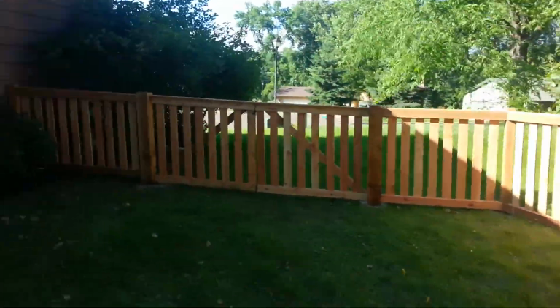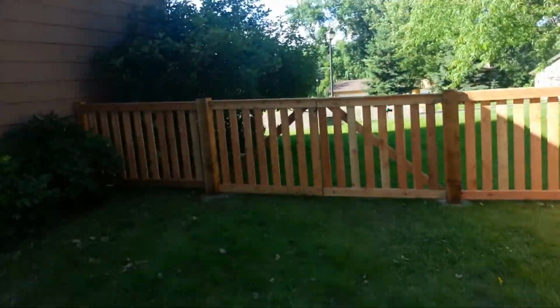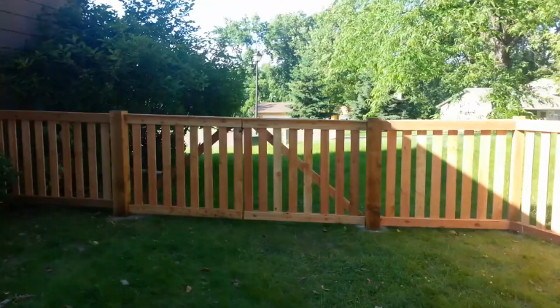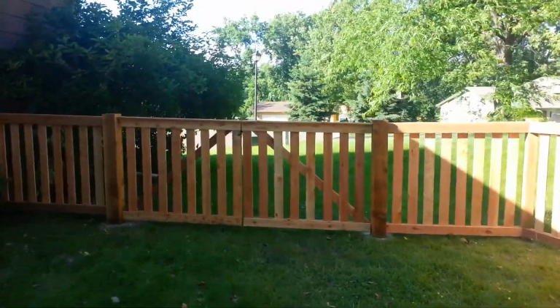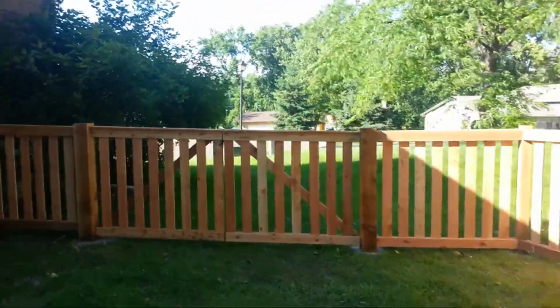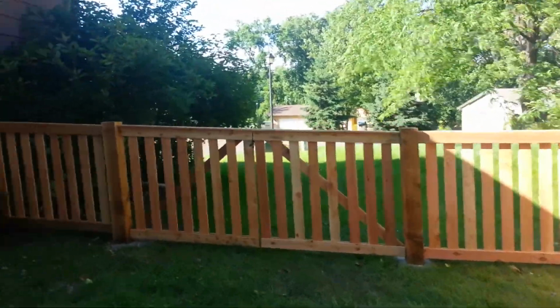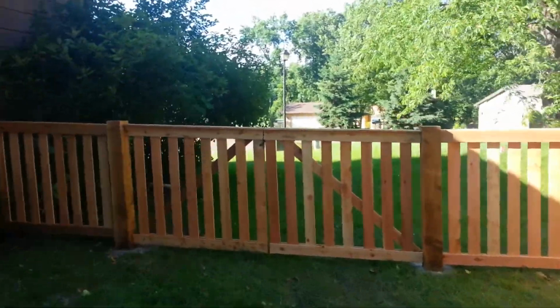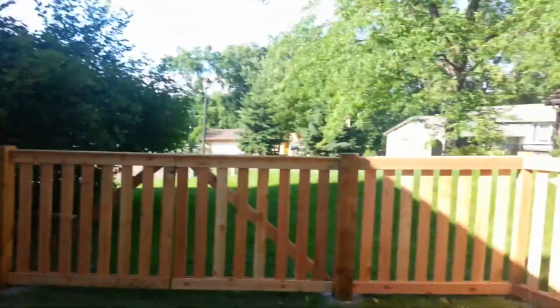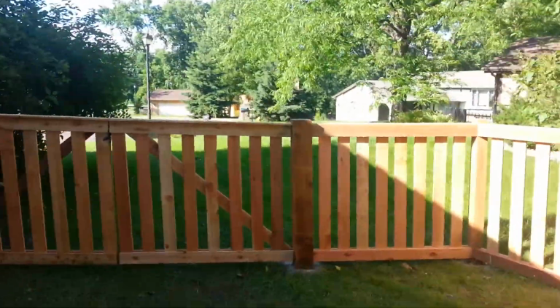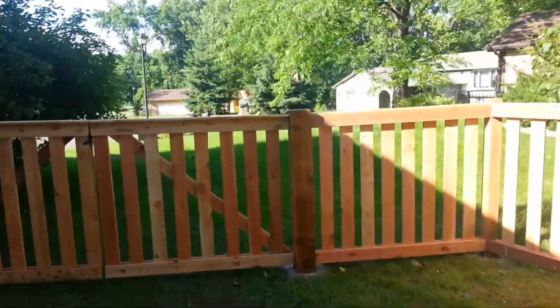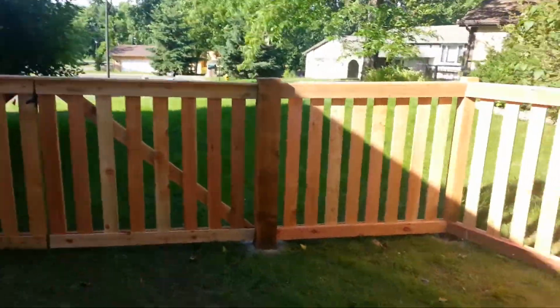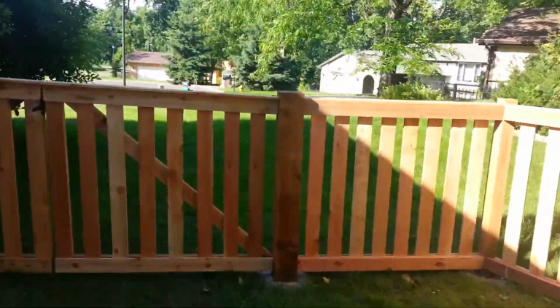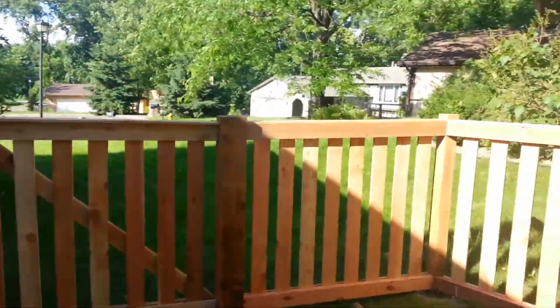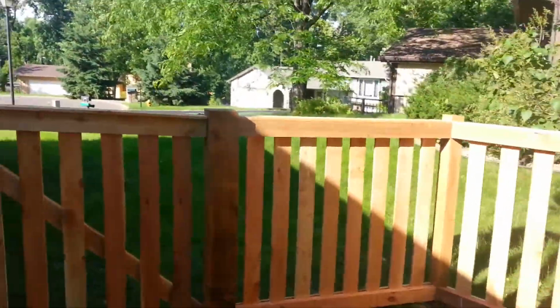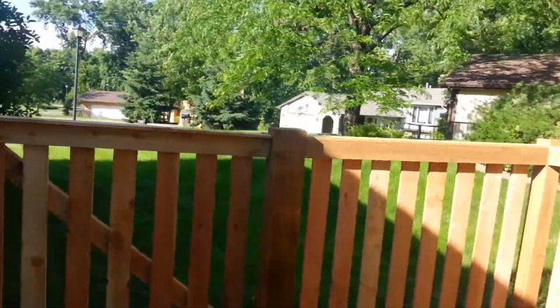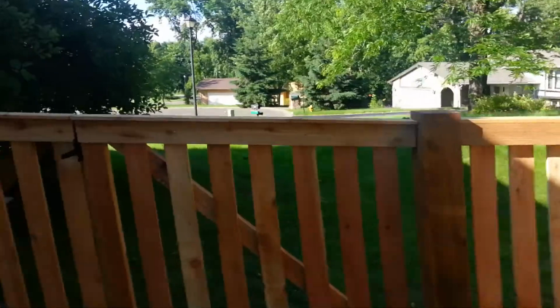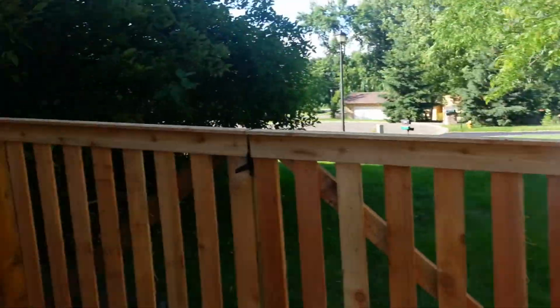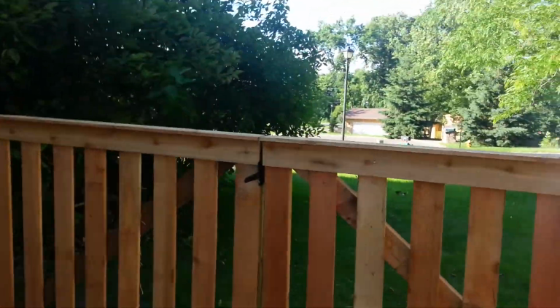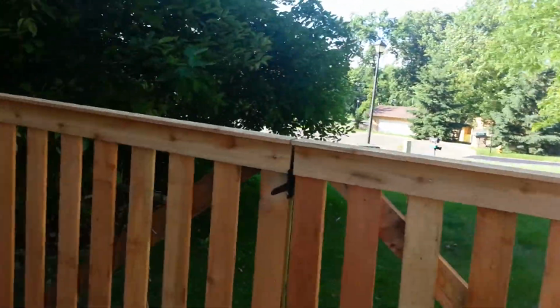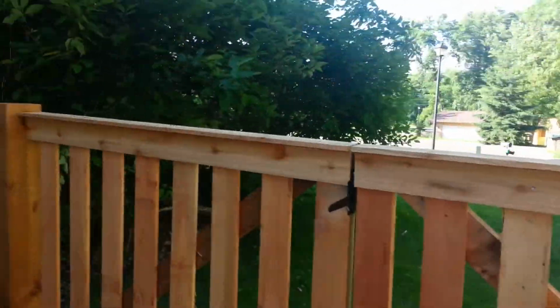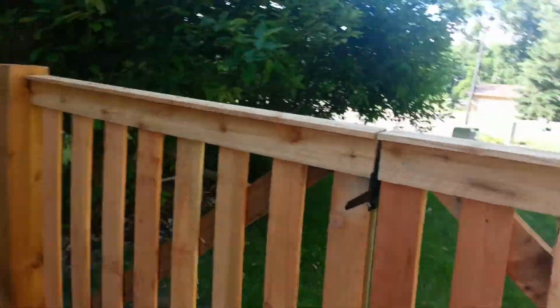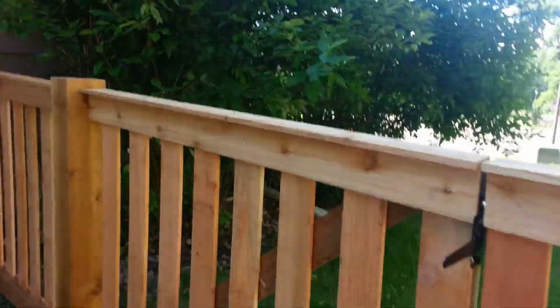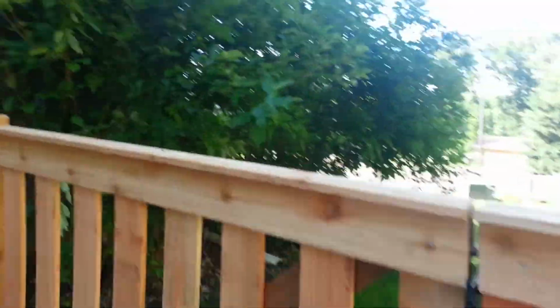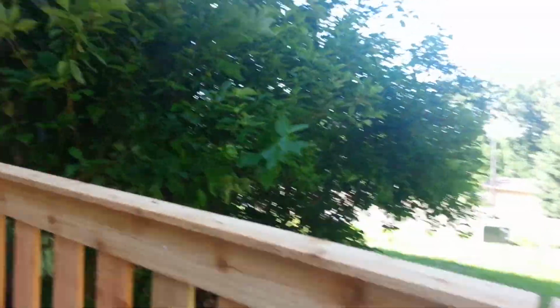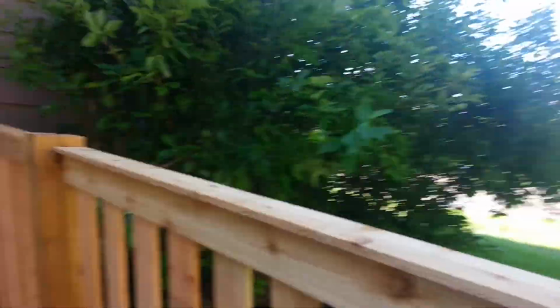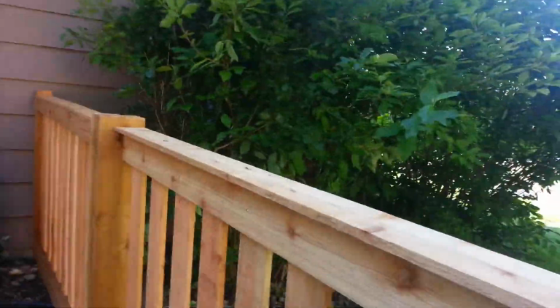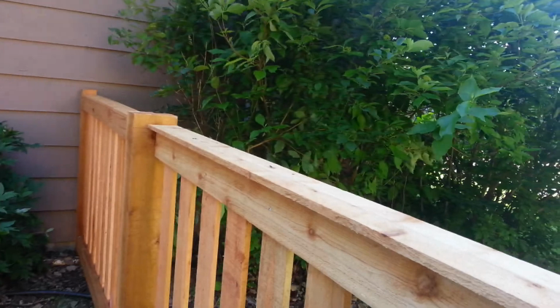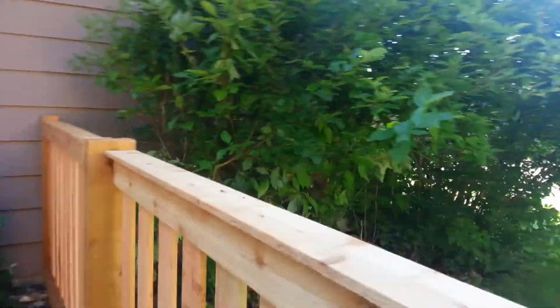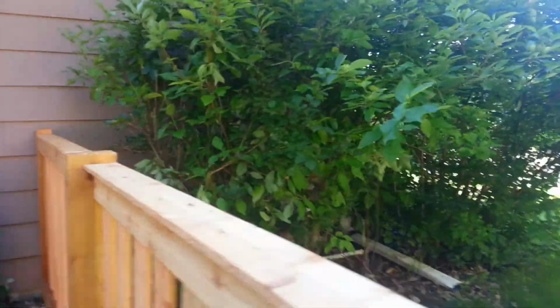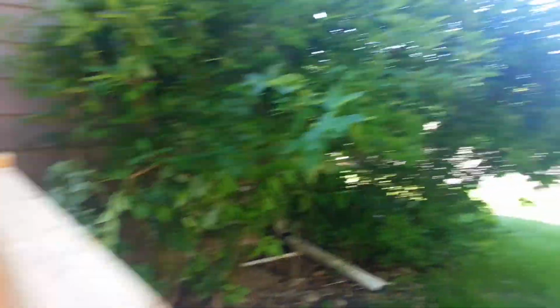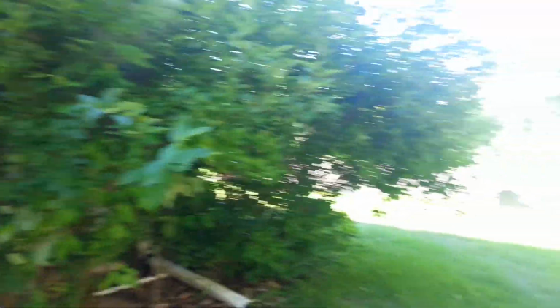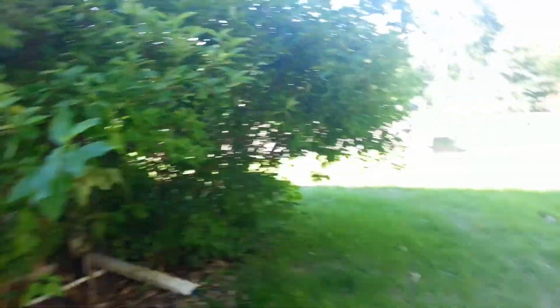This big double-drive gate uses six by six posts, which we use on all our double drives, whether it's a four-foot fence or a six-foot fence.